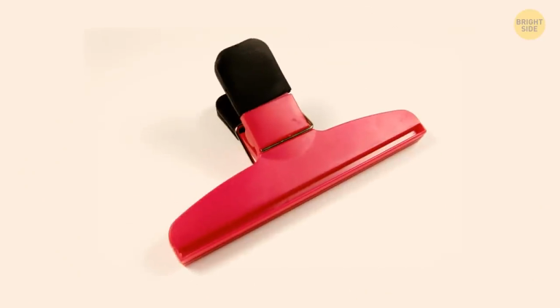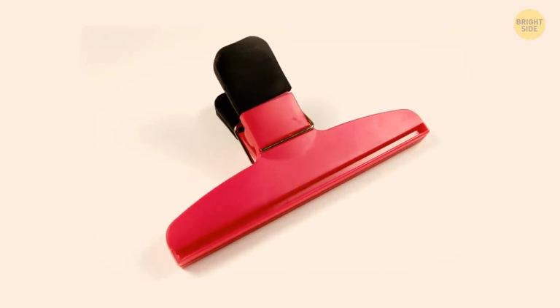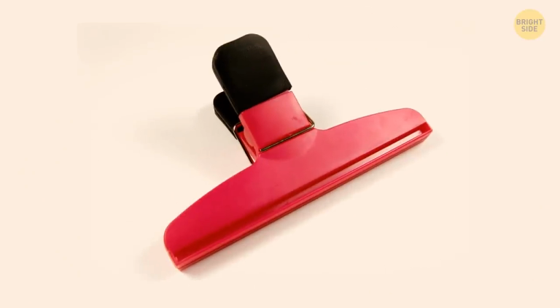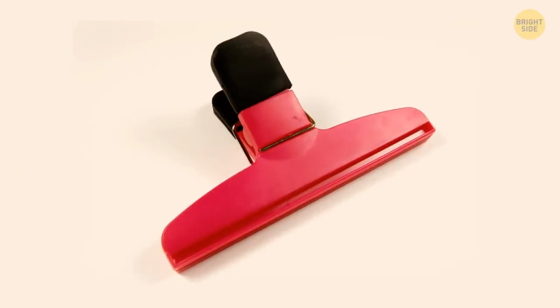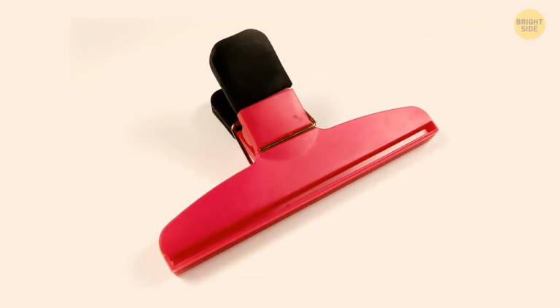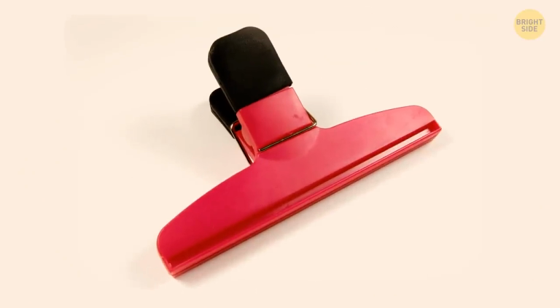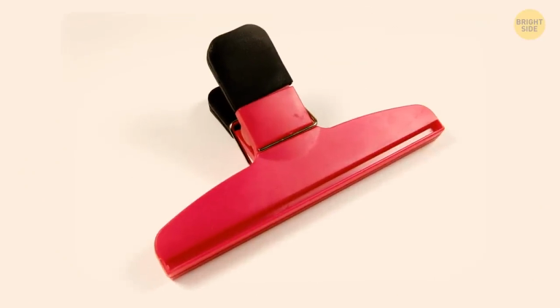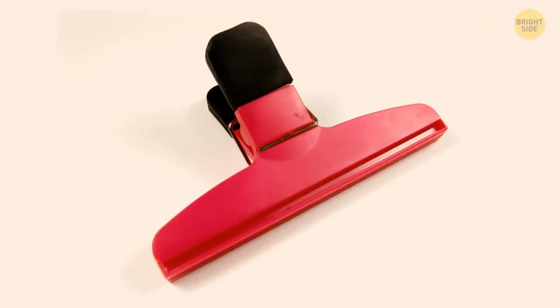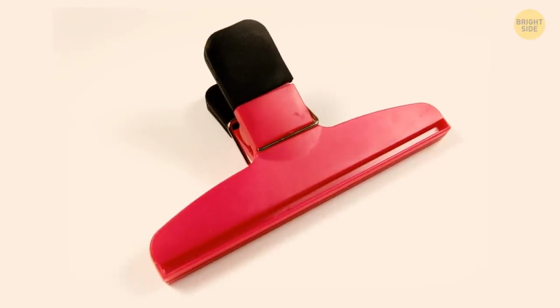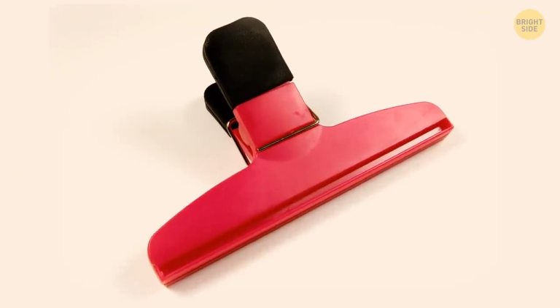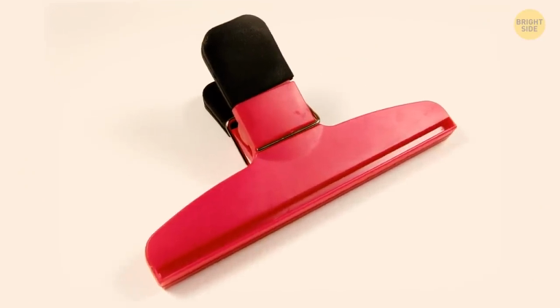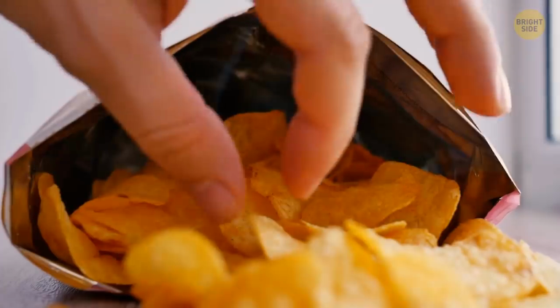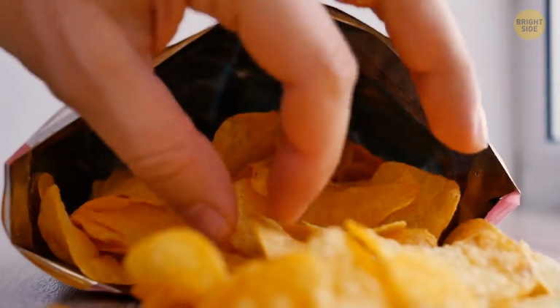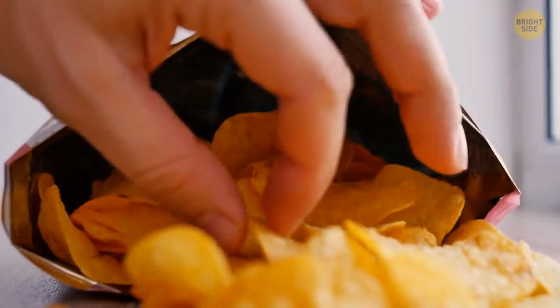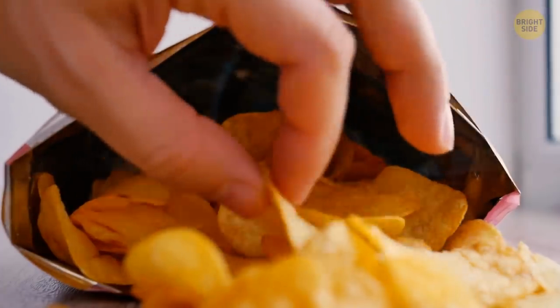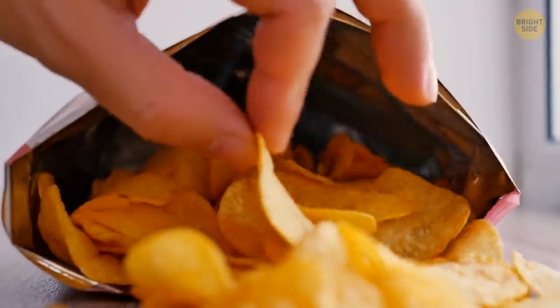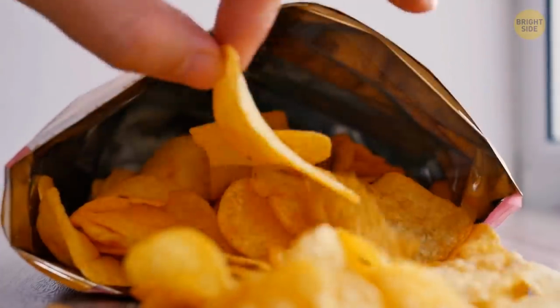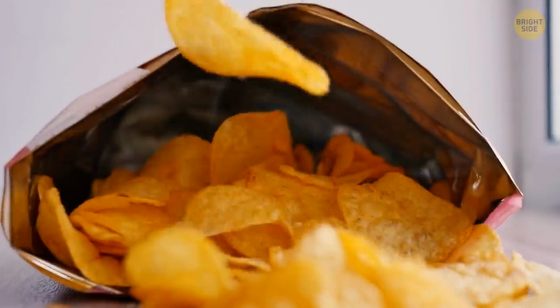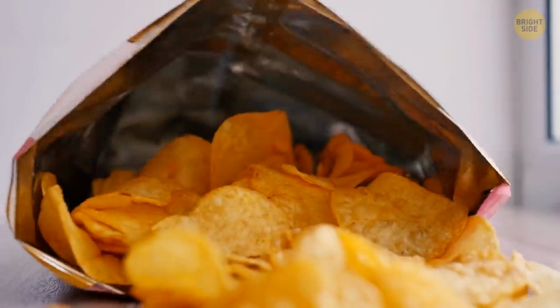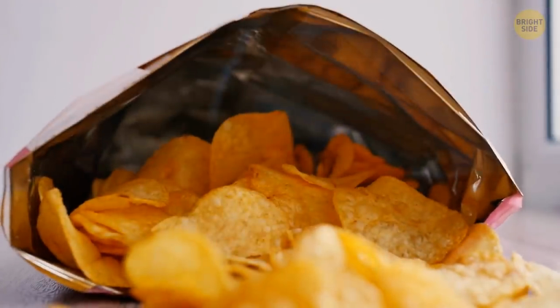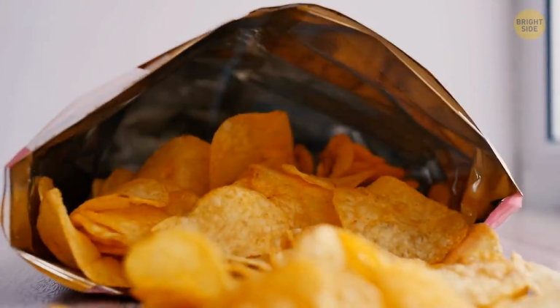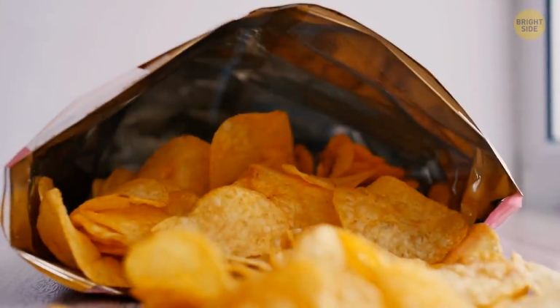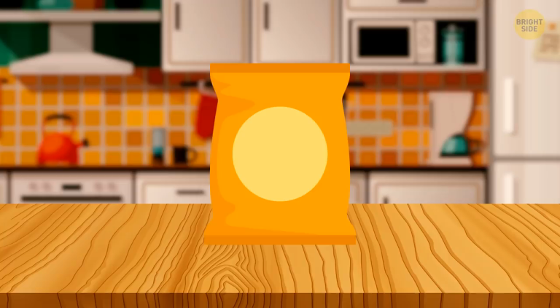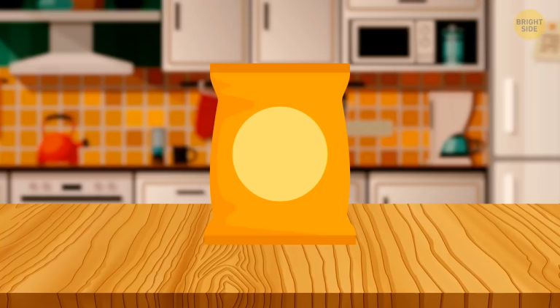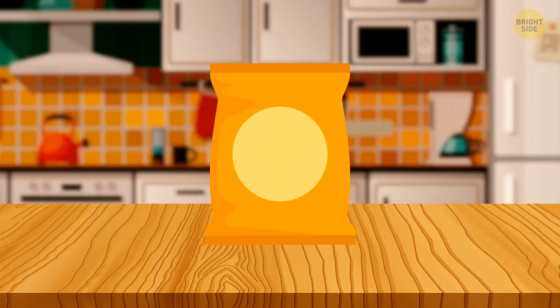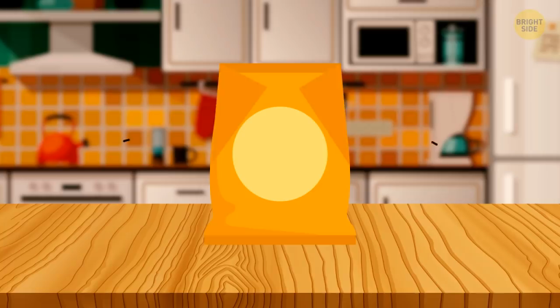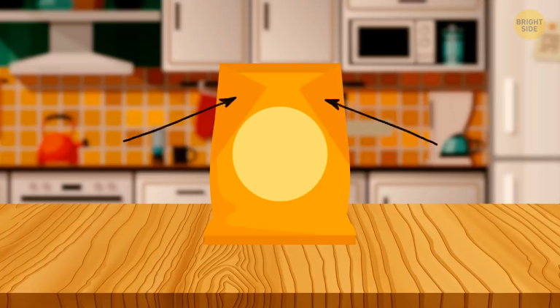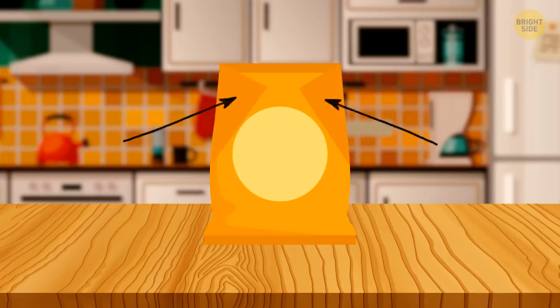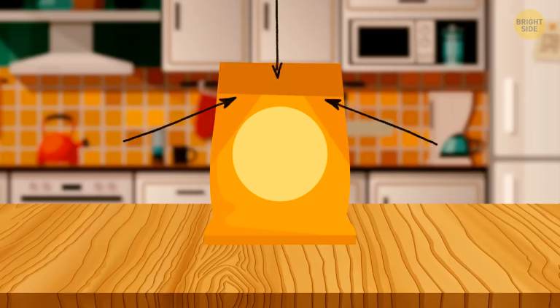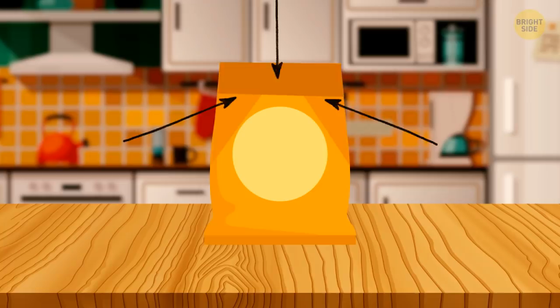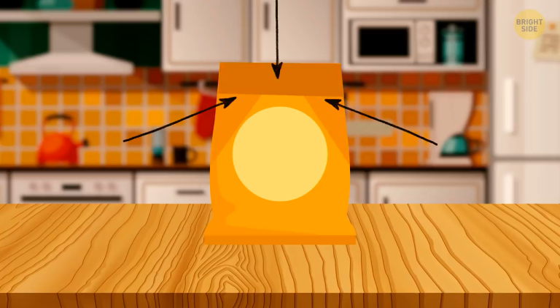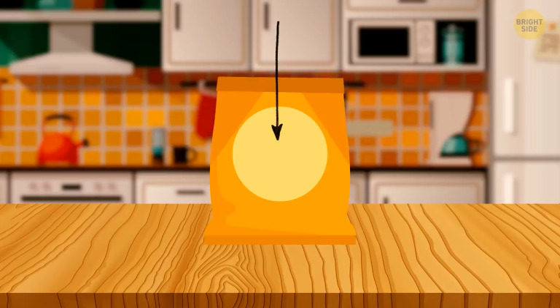From now on, you can skip the chip clip. Here's a fast way to keep your snacks fresh: just make several folds to prevent the bag from opening.